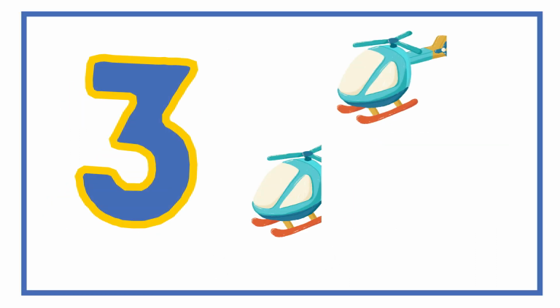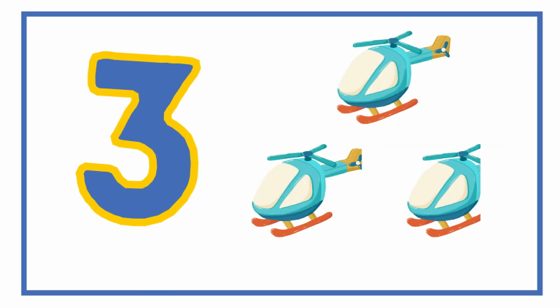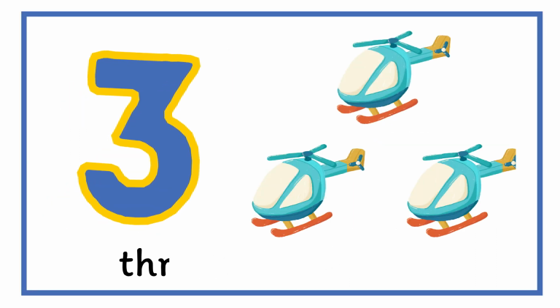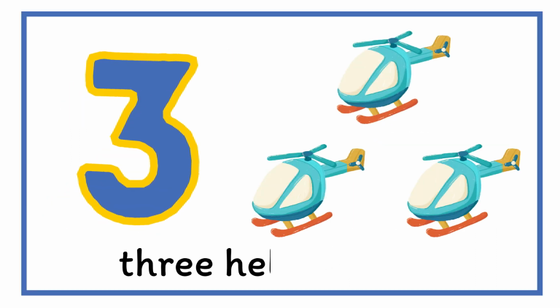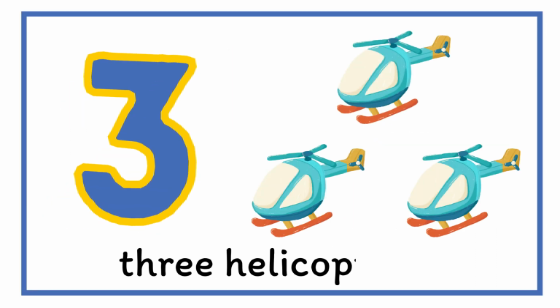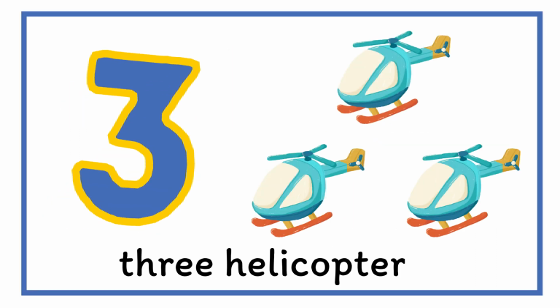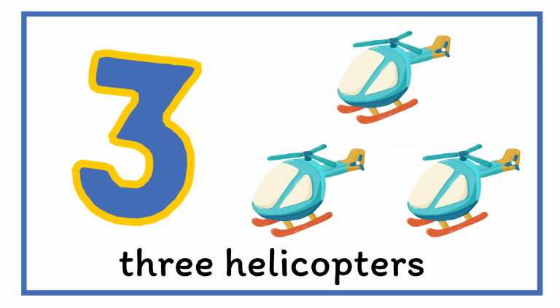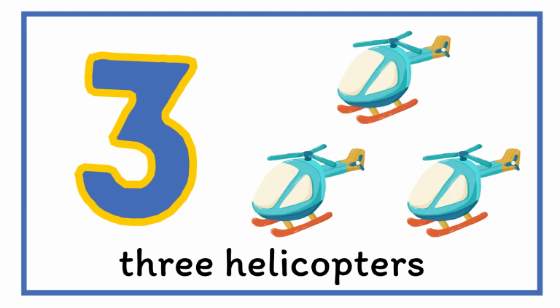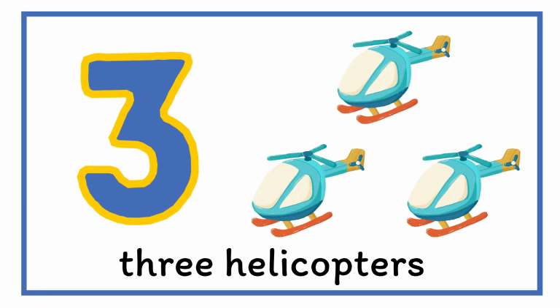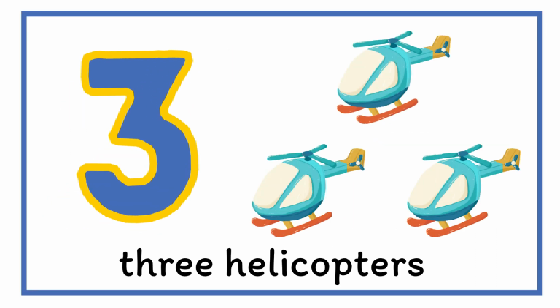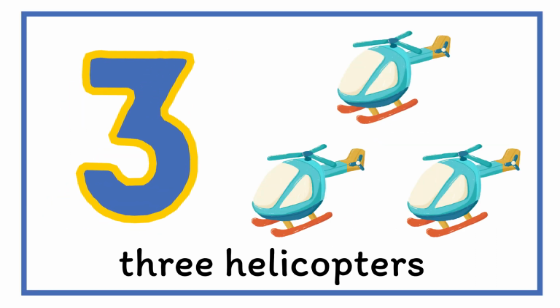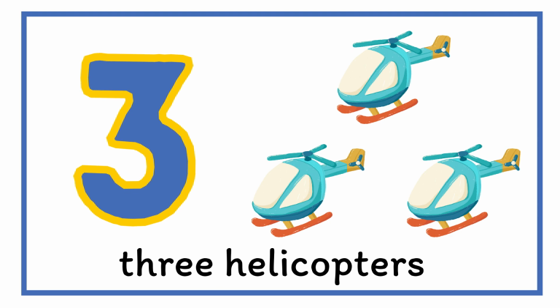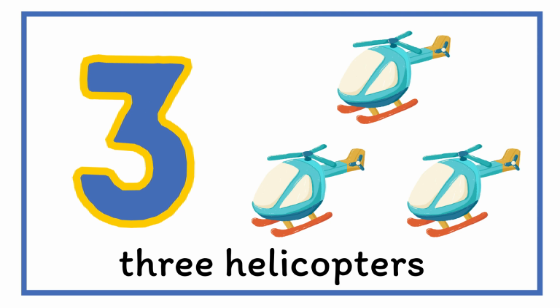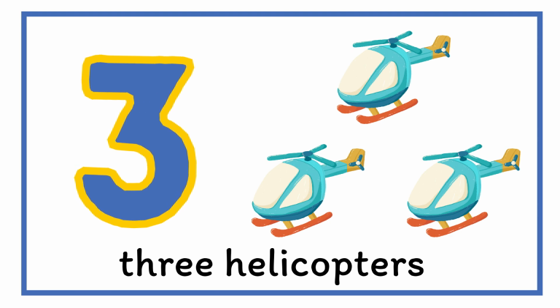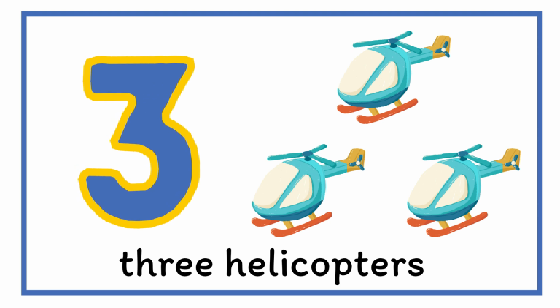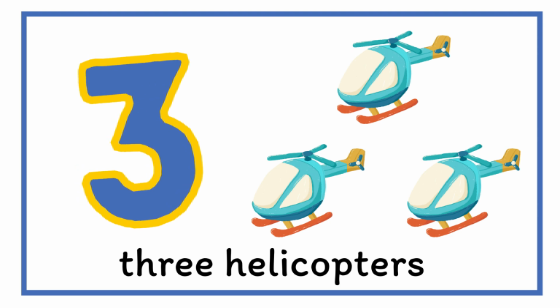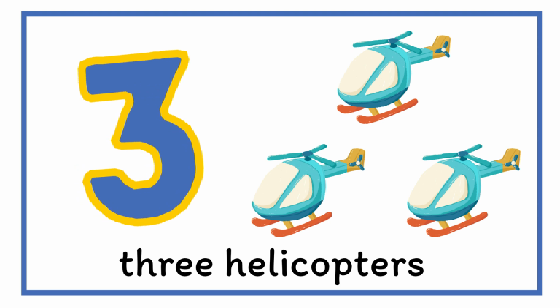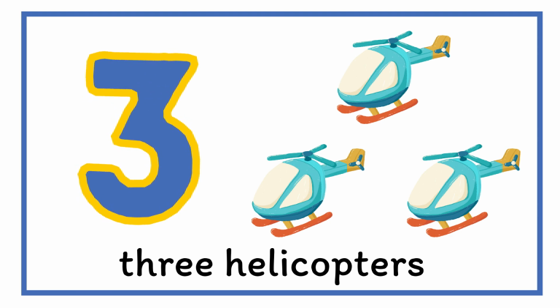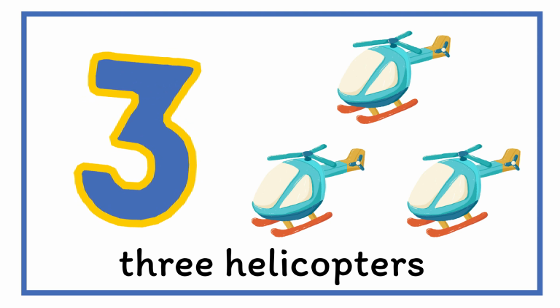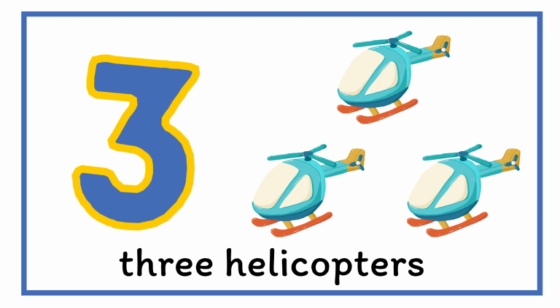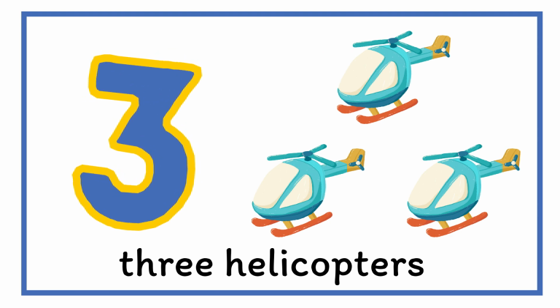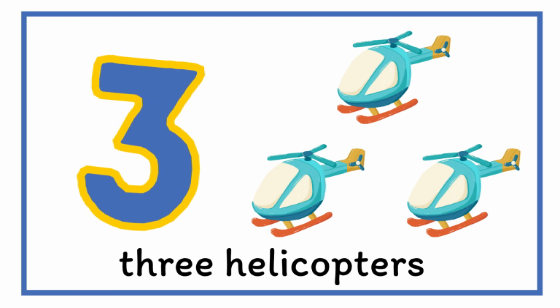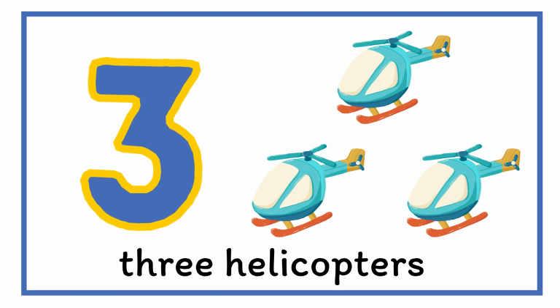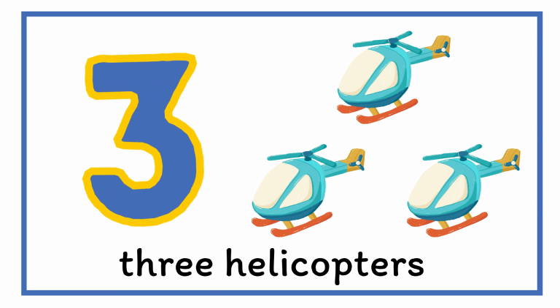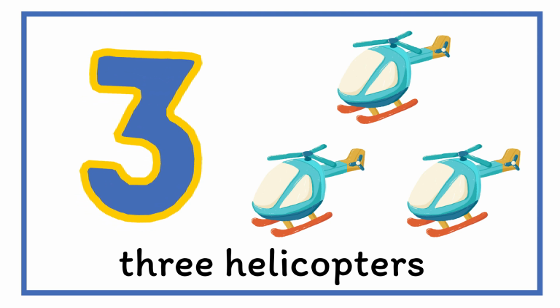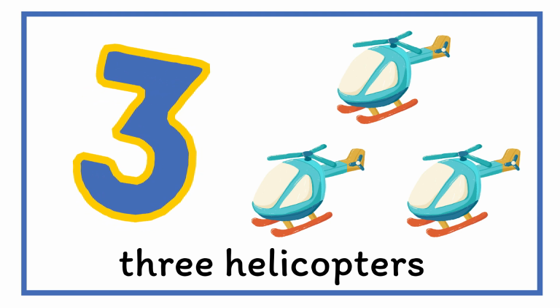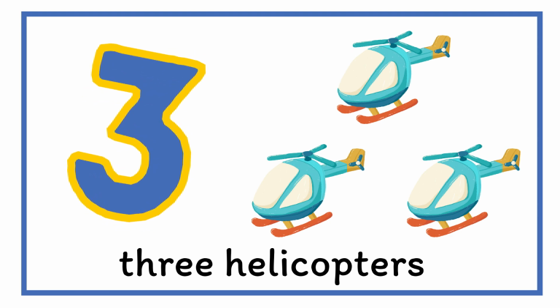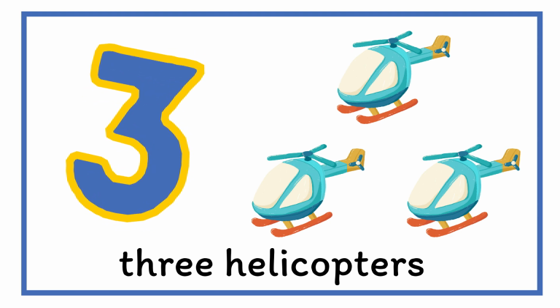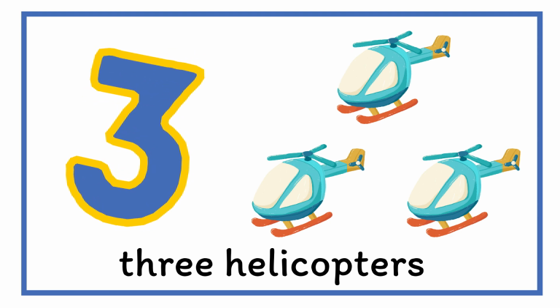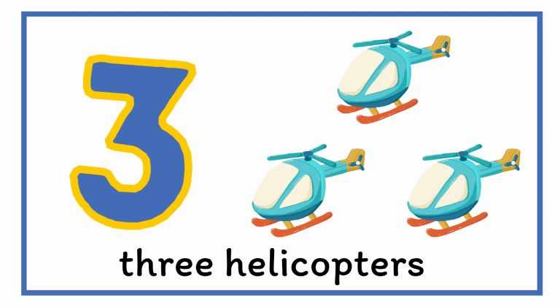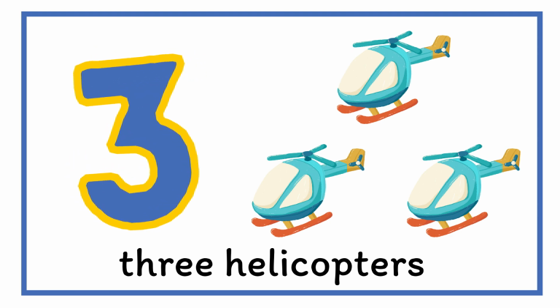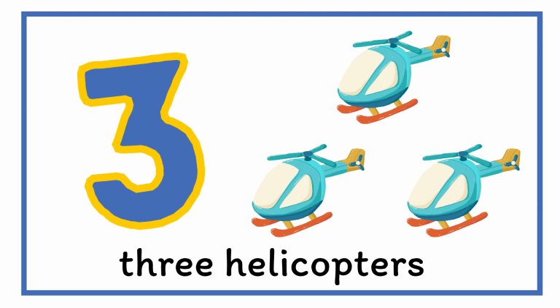Then, number three. Ready to fly, we have three helicopters. Three.